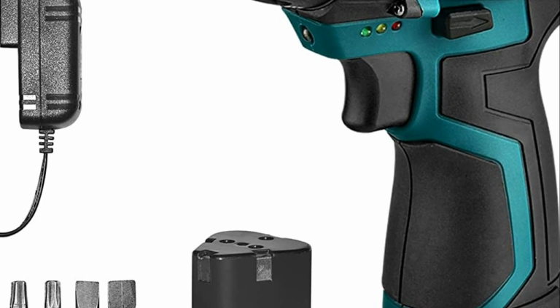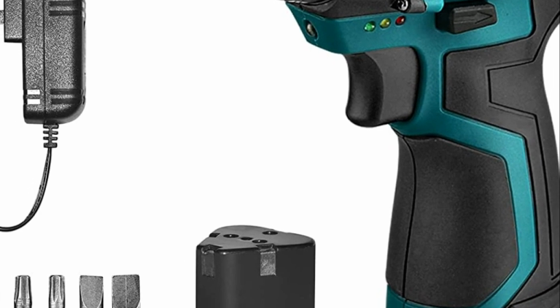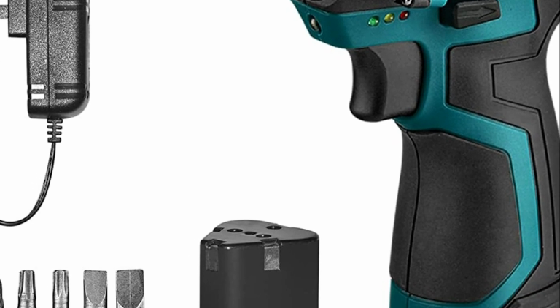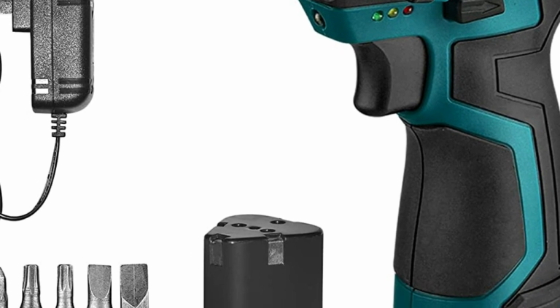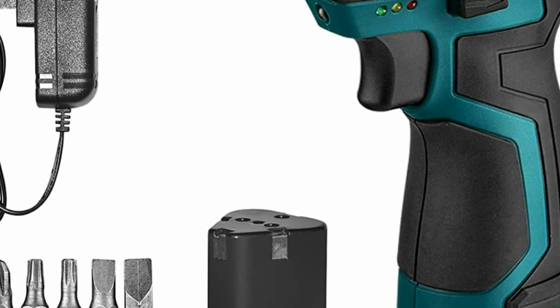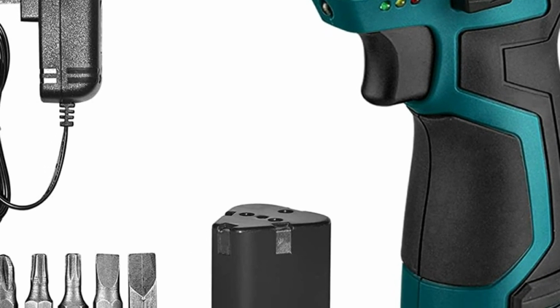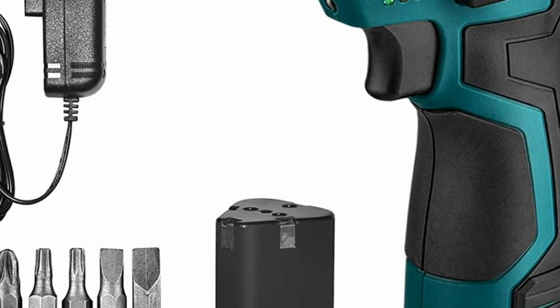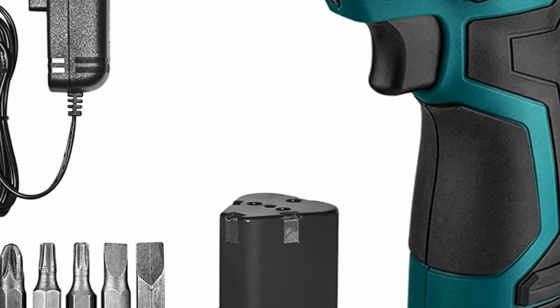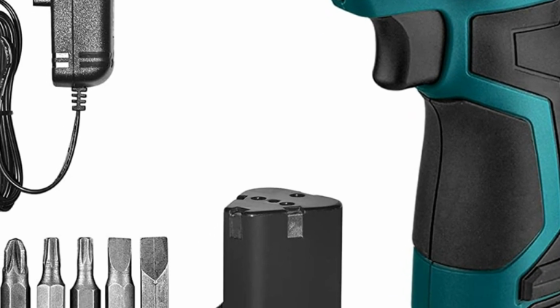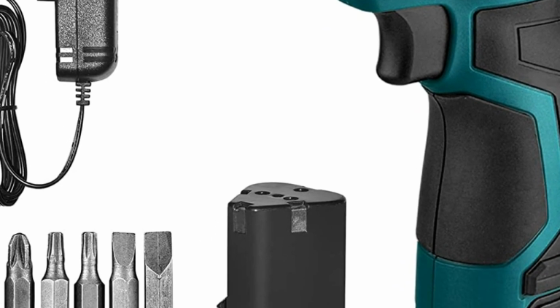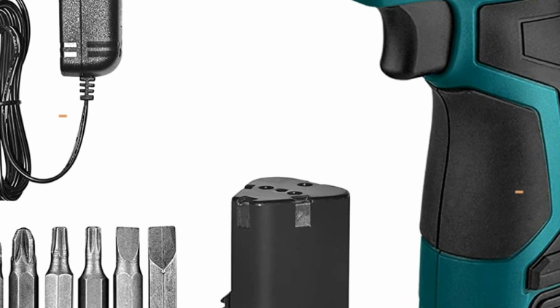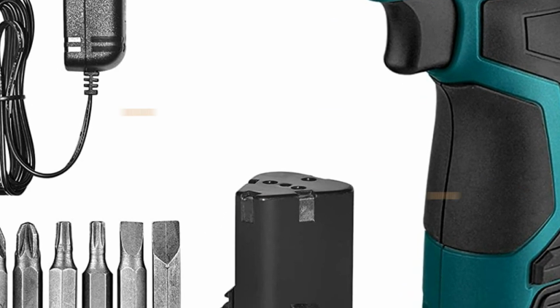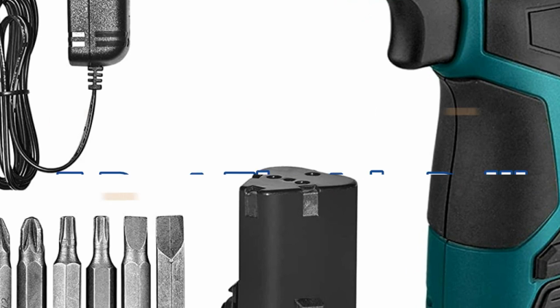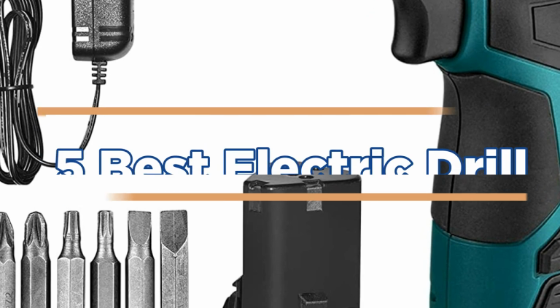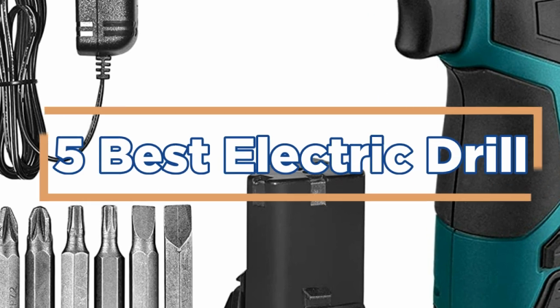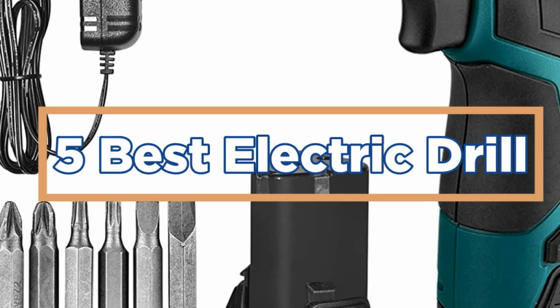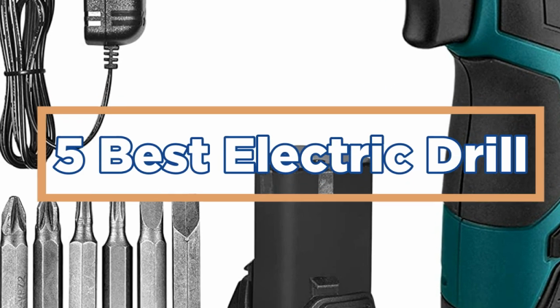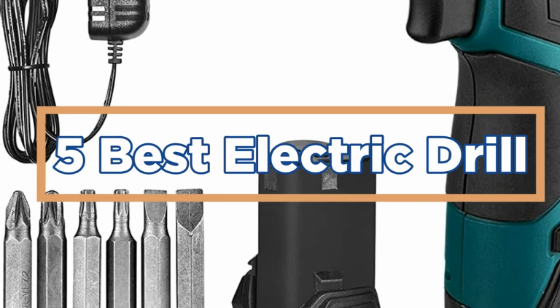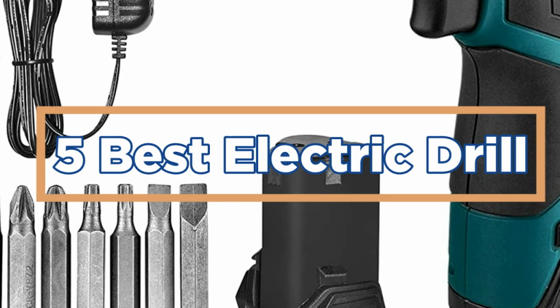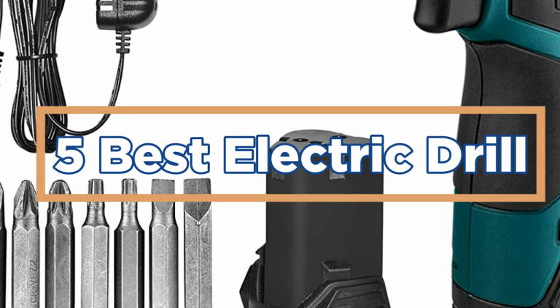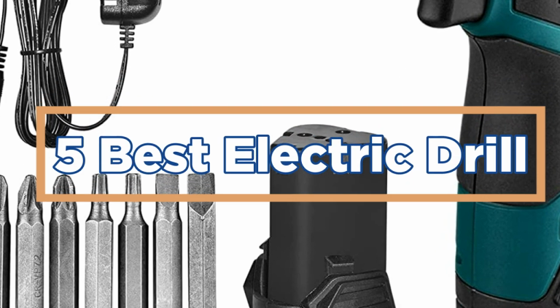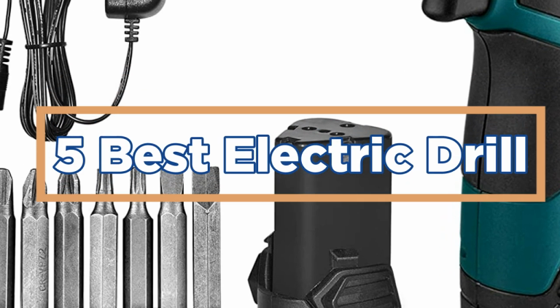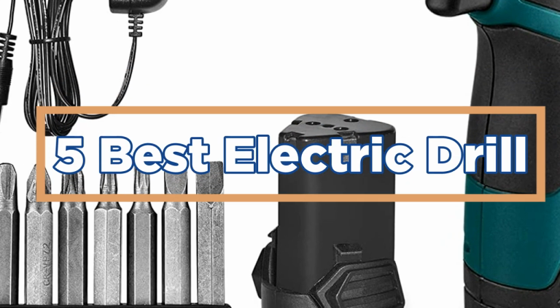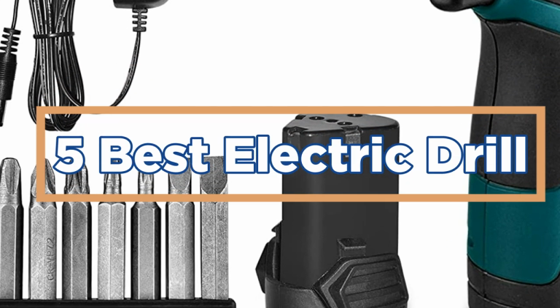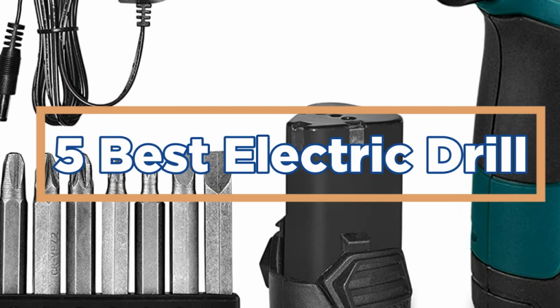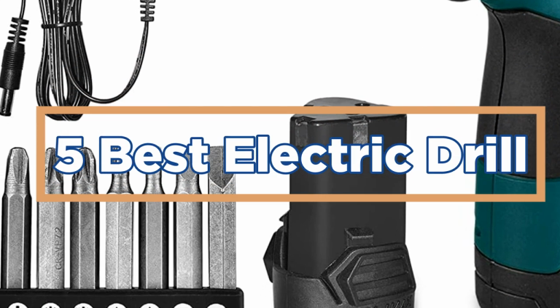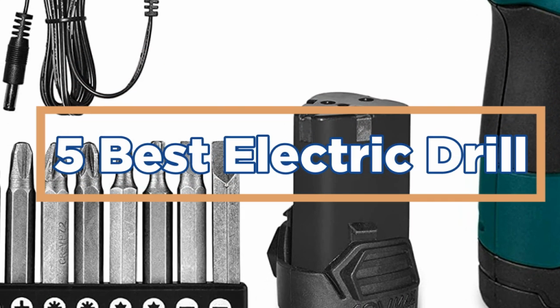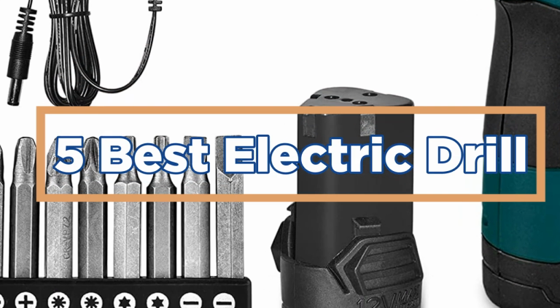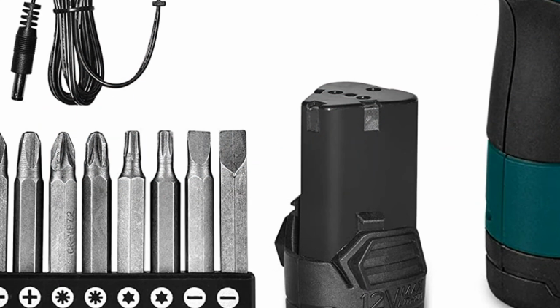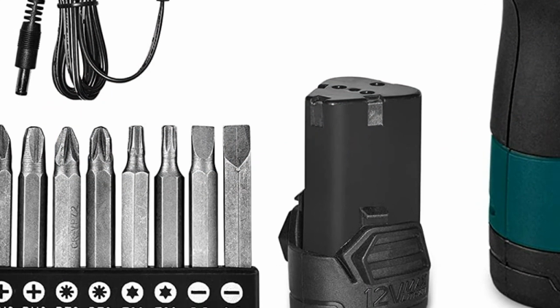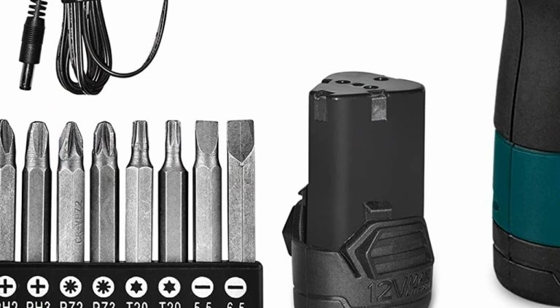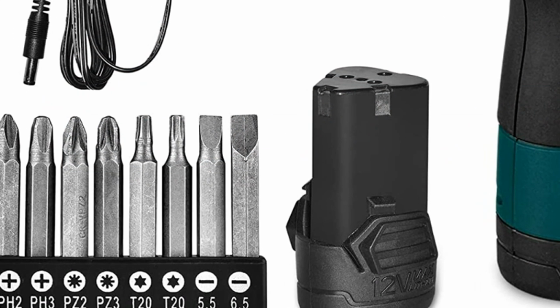In today's video, we will show you the top 5 best electric drills. So, let's get started.